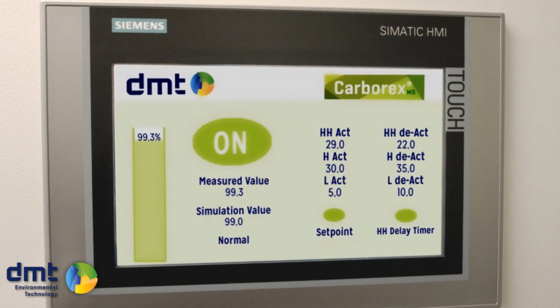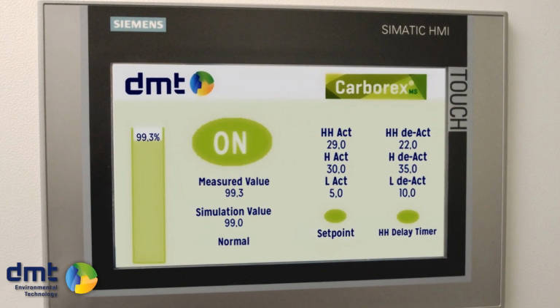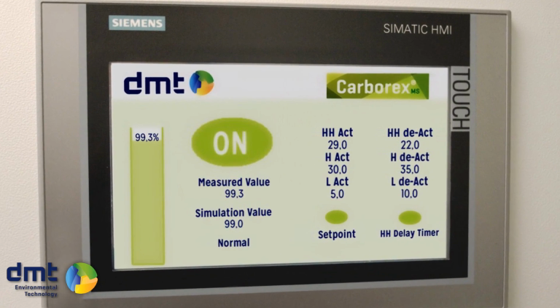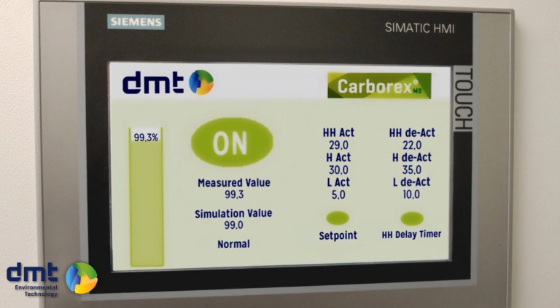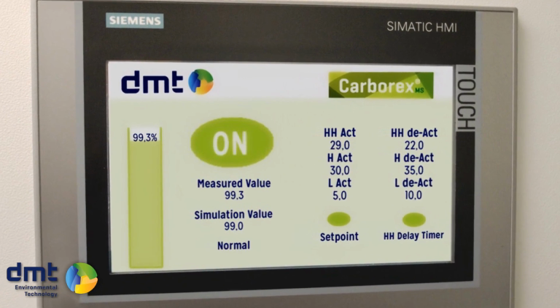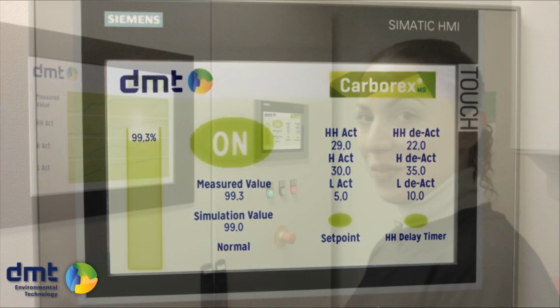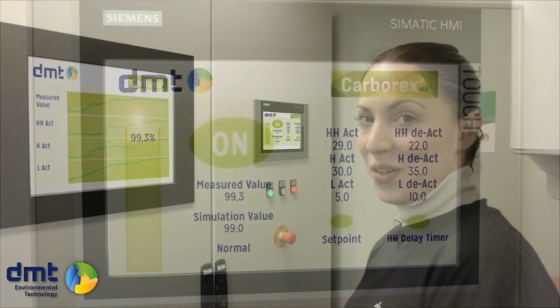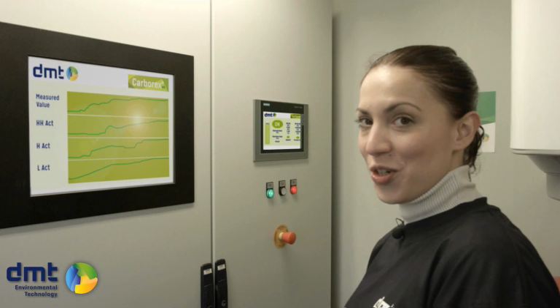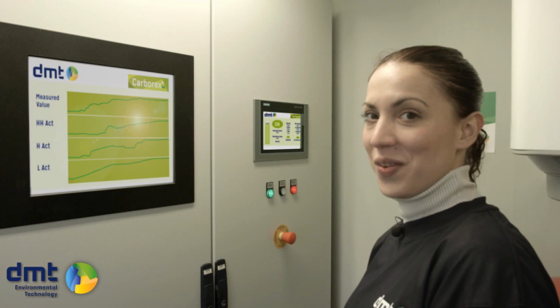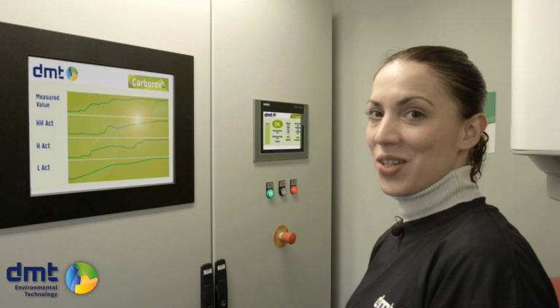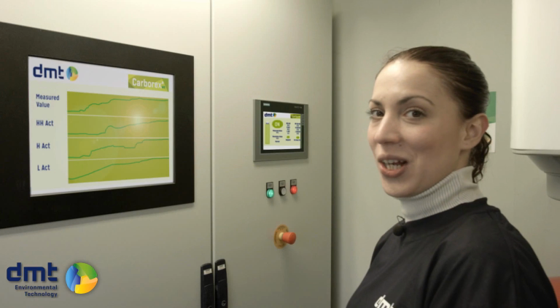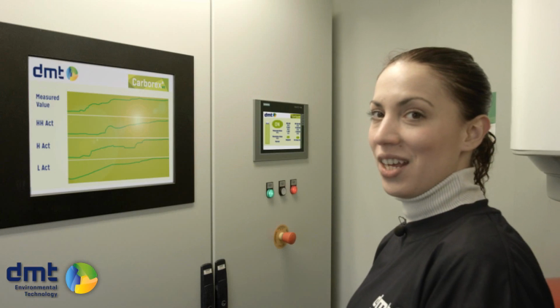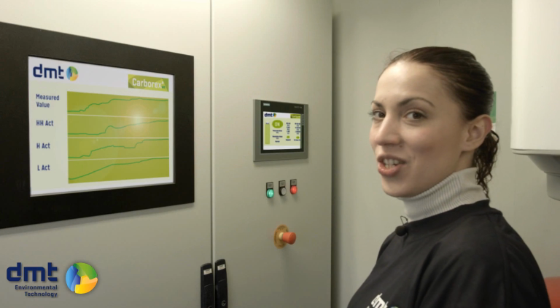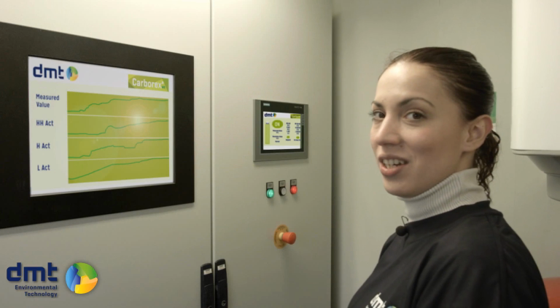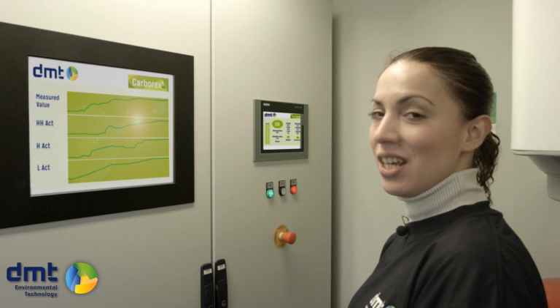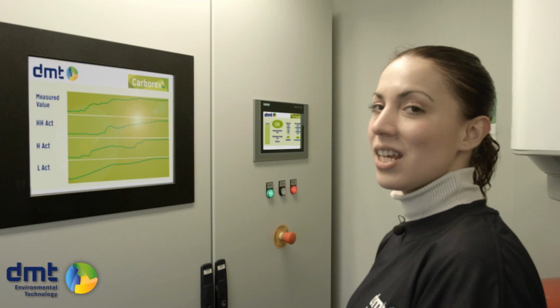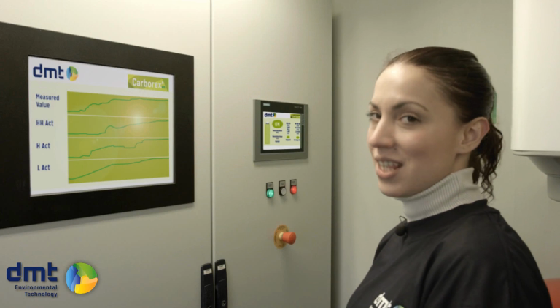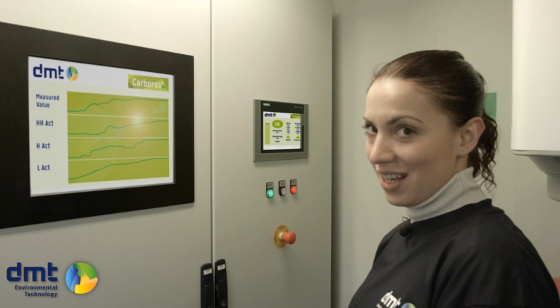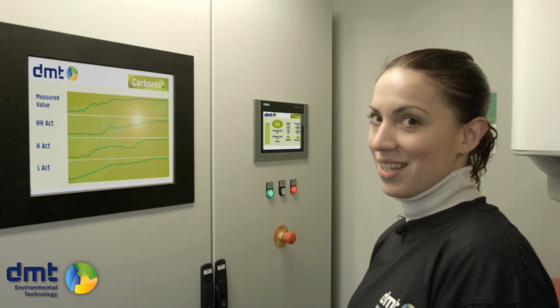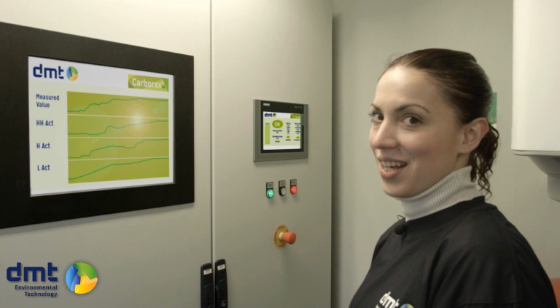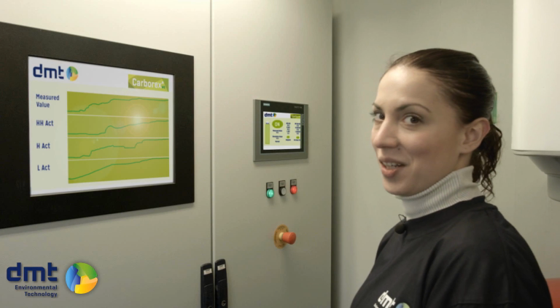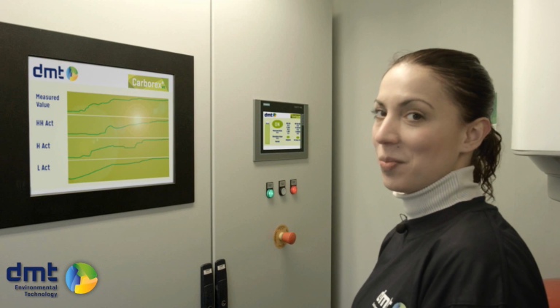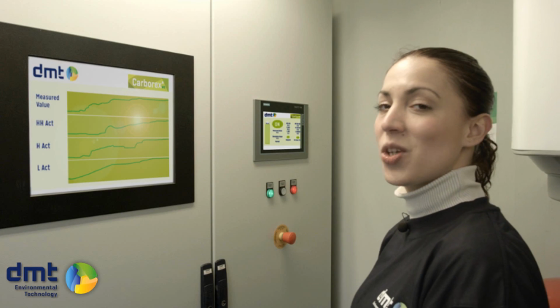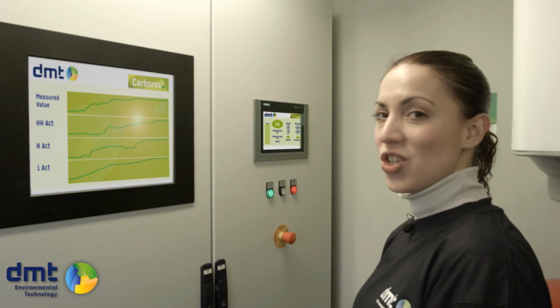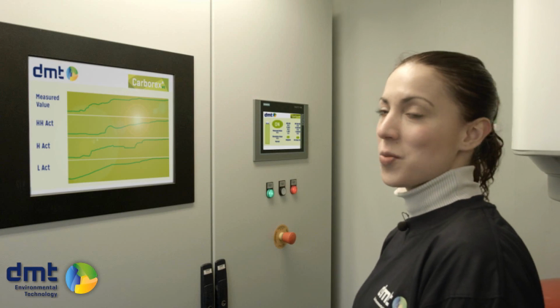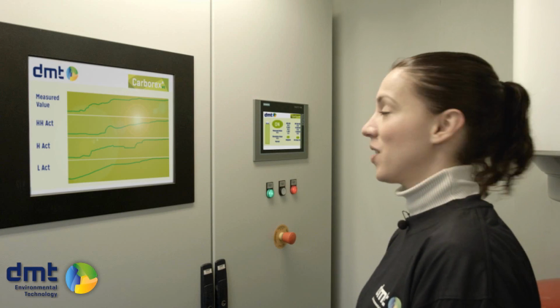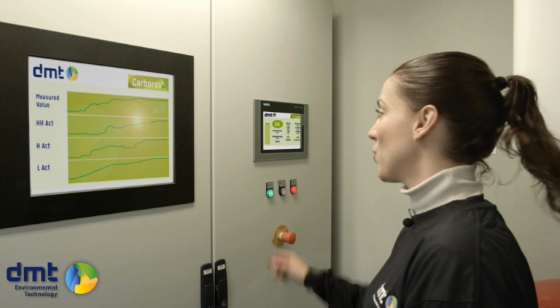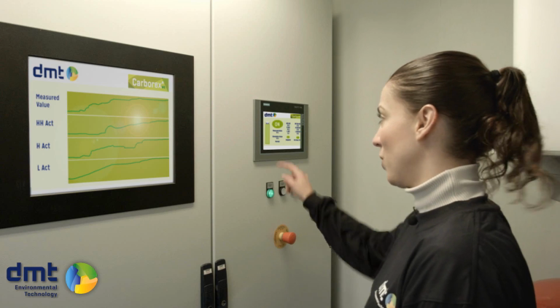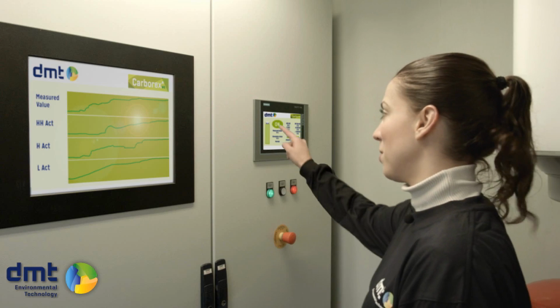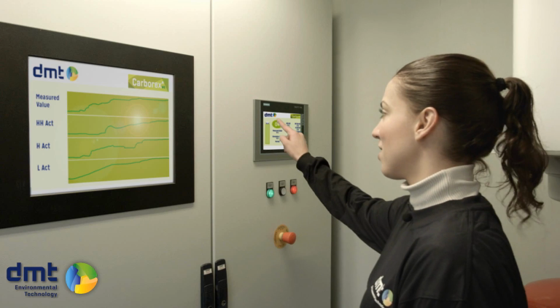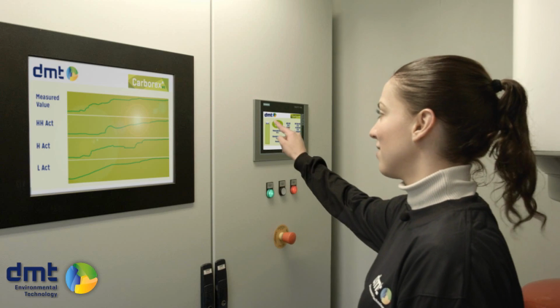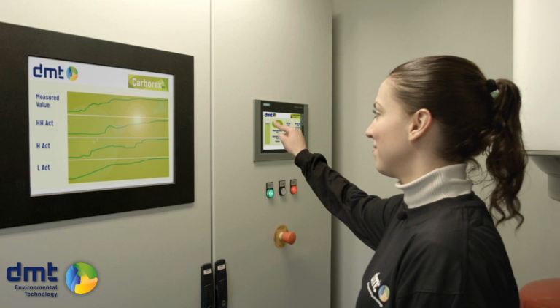The most important feature of the installation is the easy startup. You just press one button.